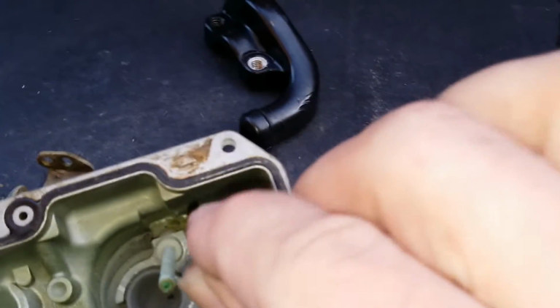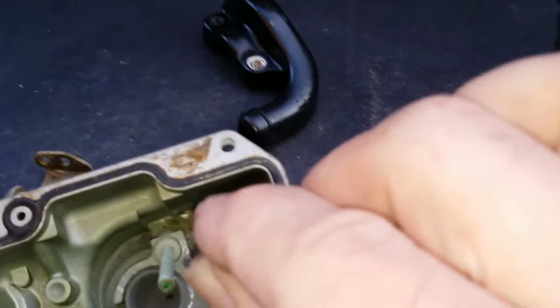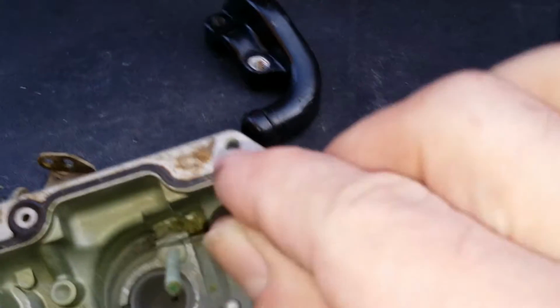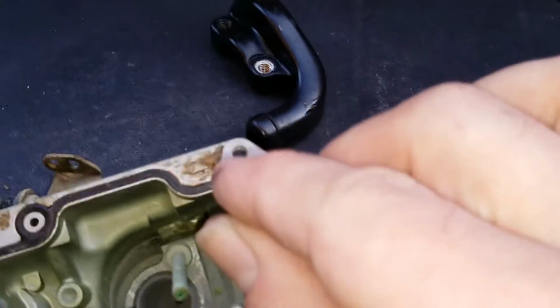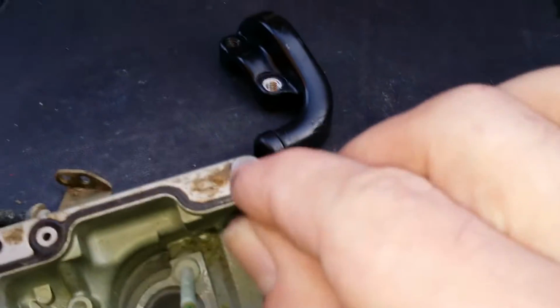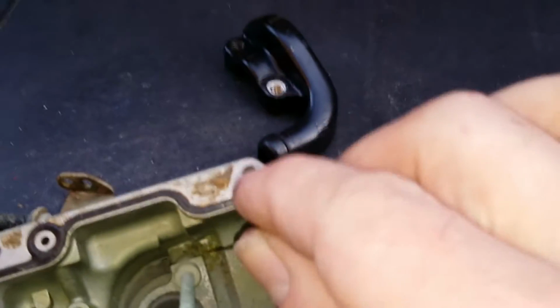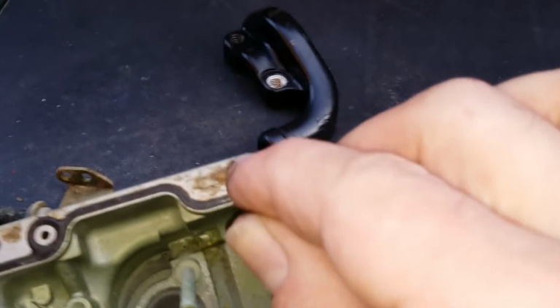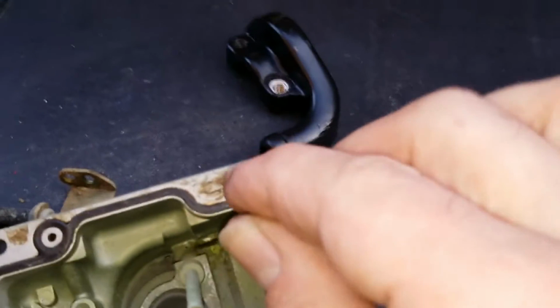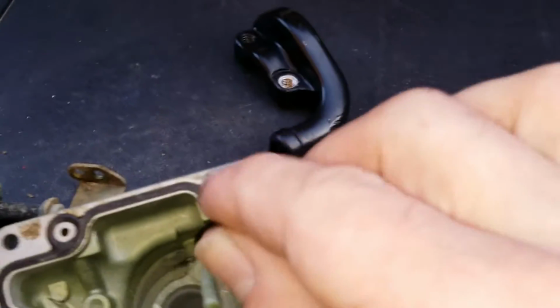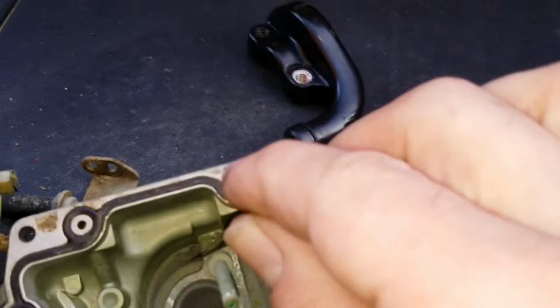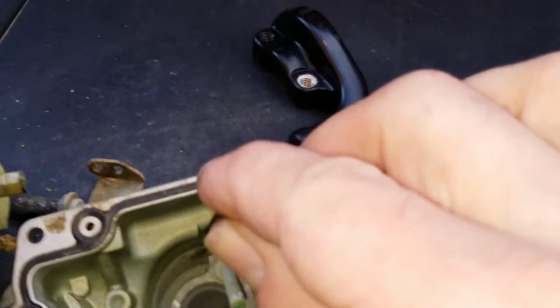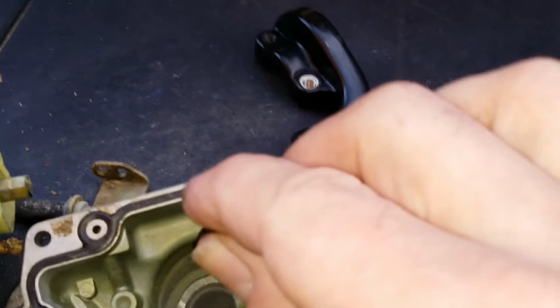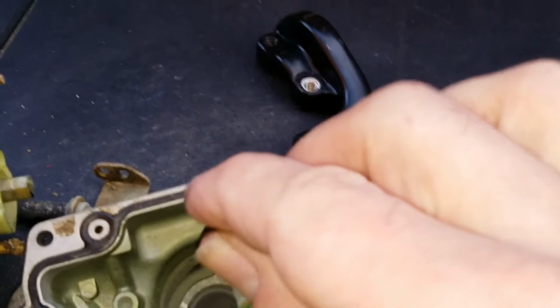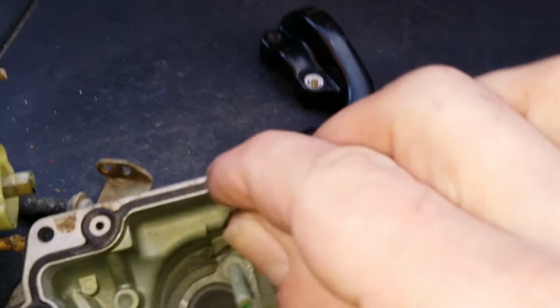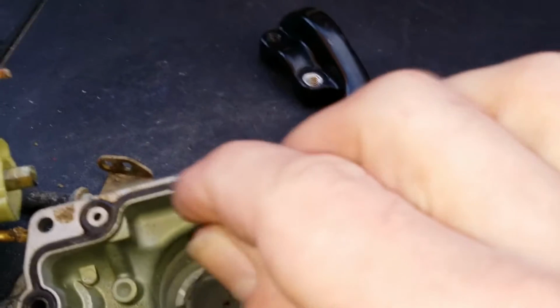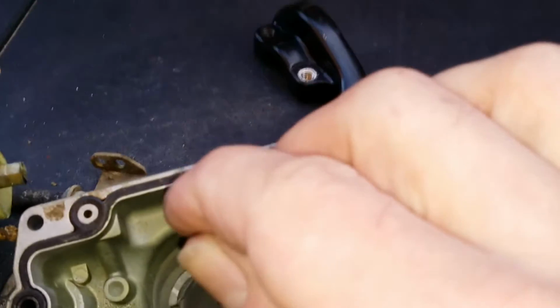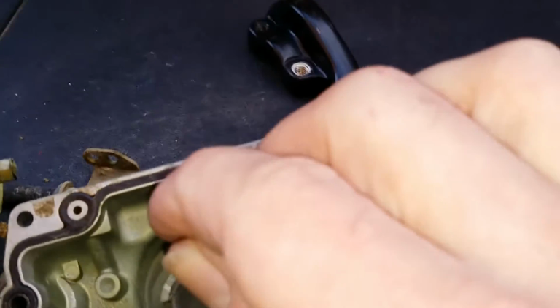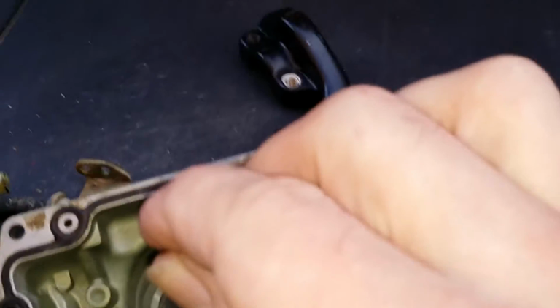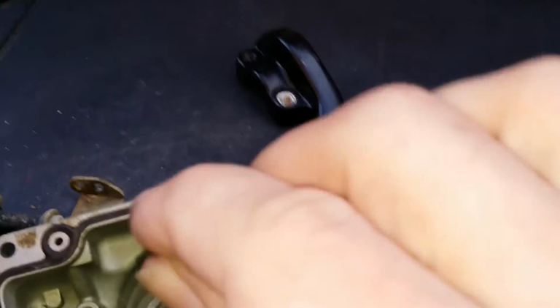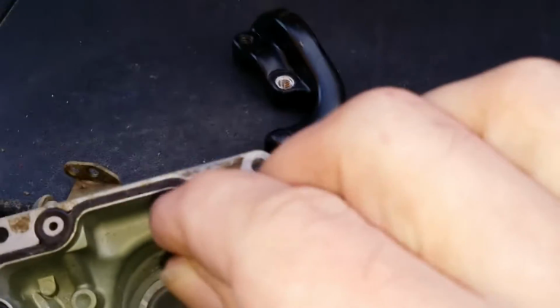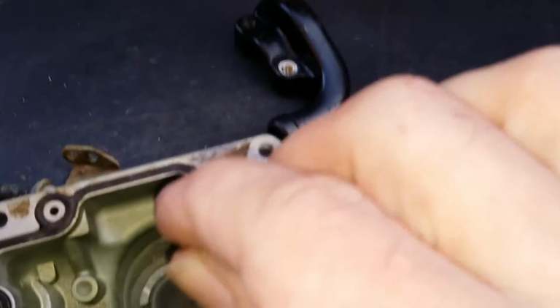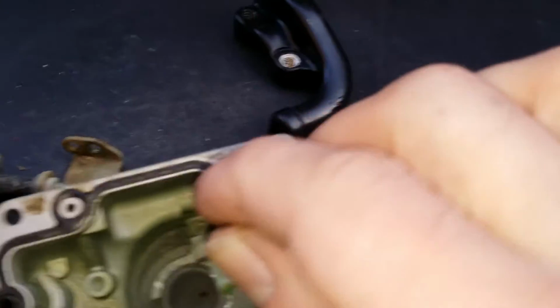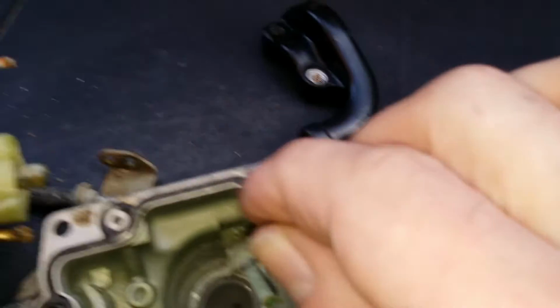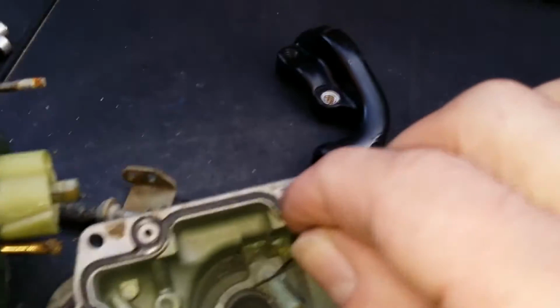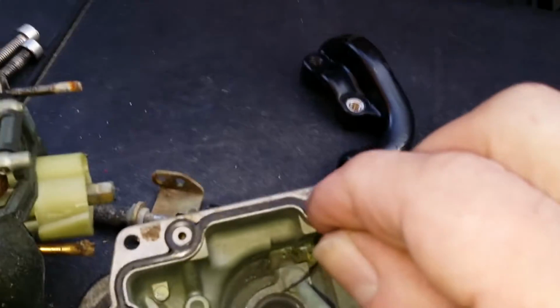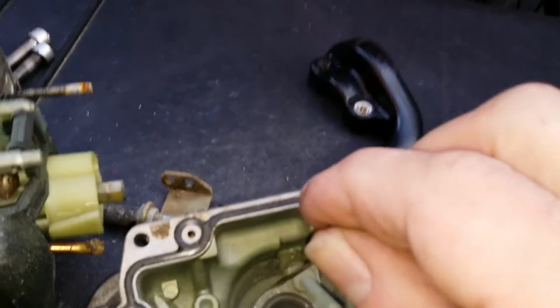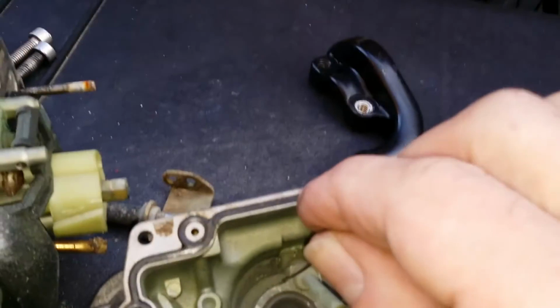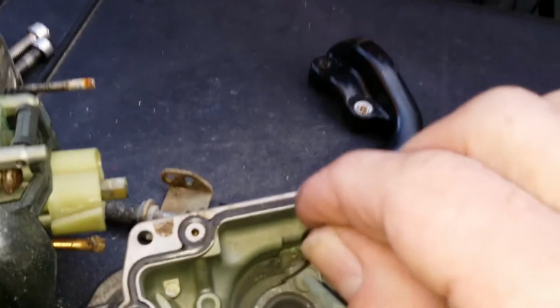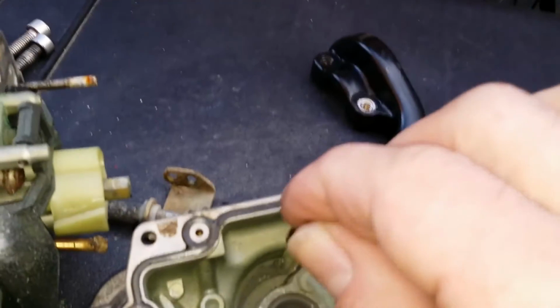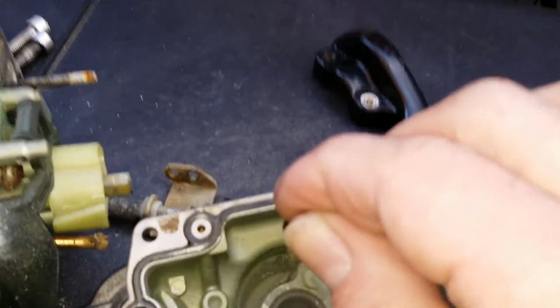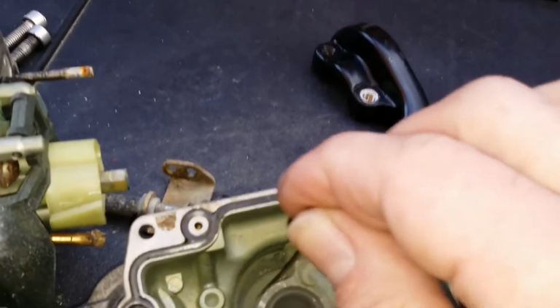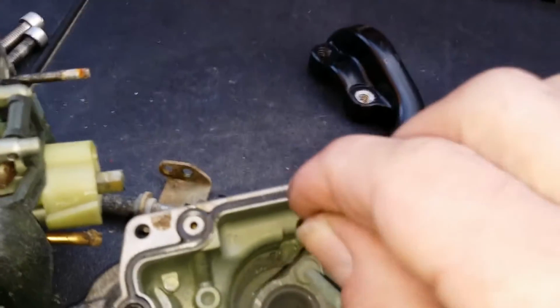And the only way to clean carburetors up is to put them in an ultrasonic bath, which is what I'll do.